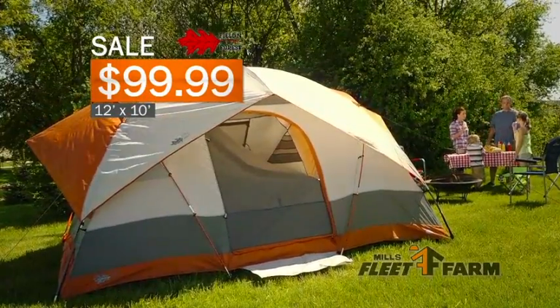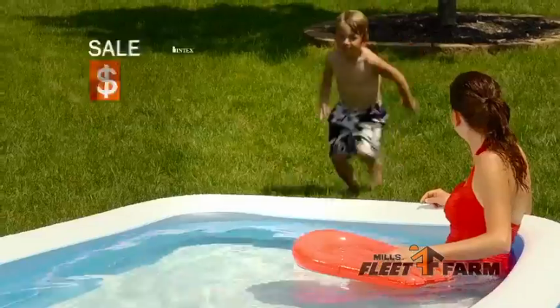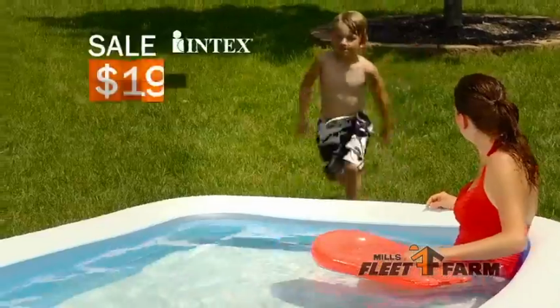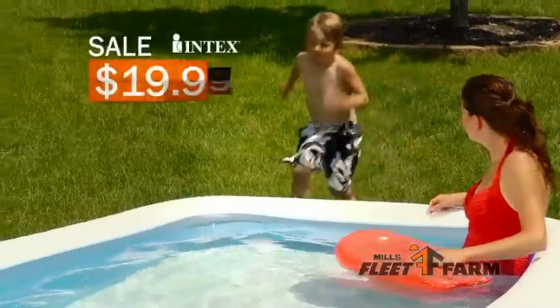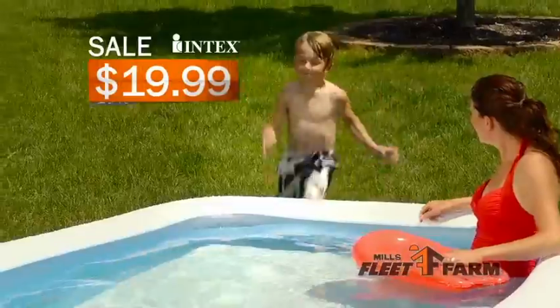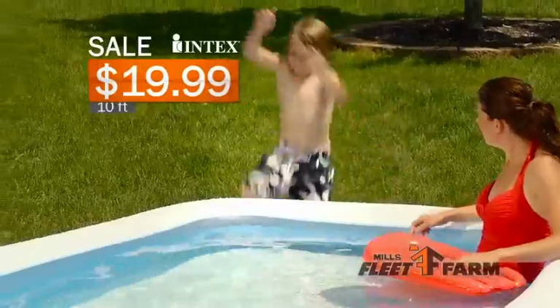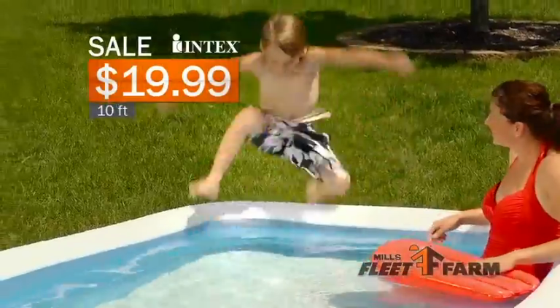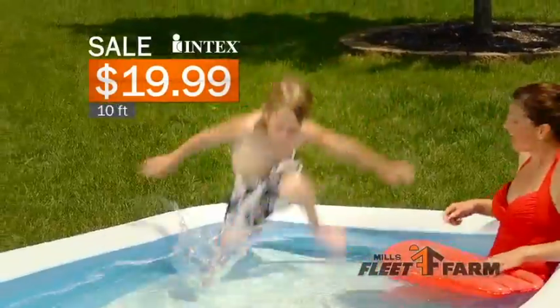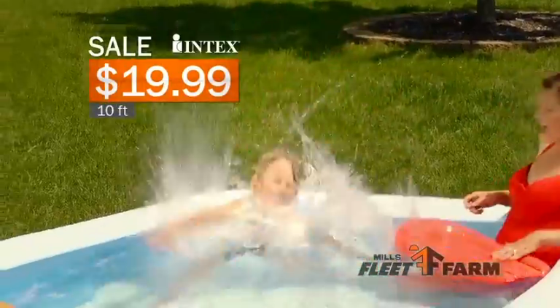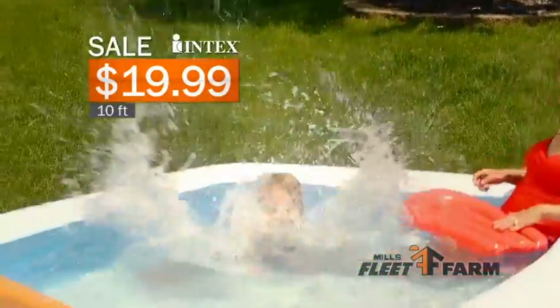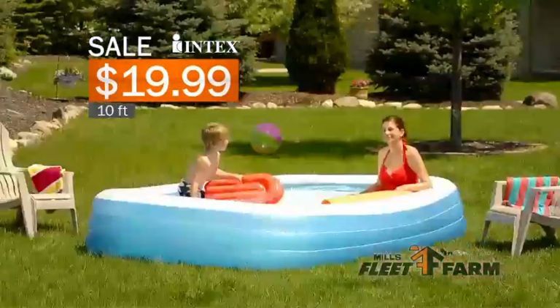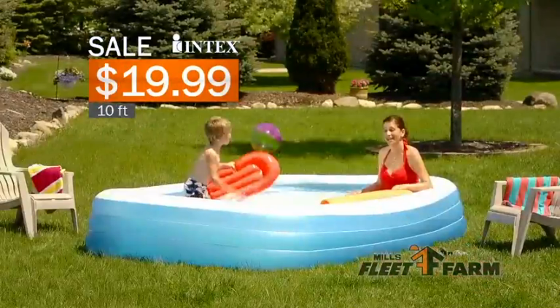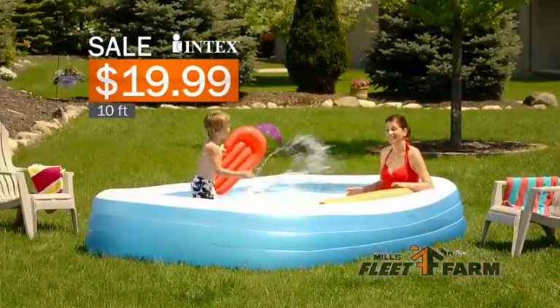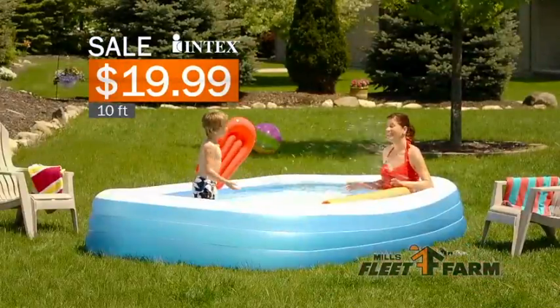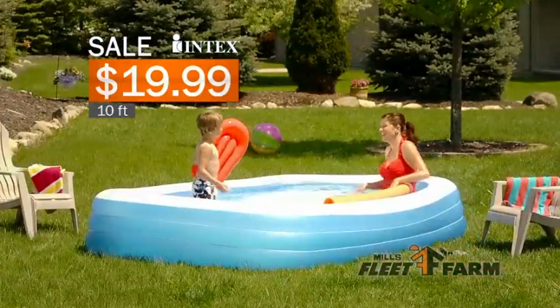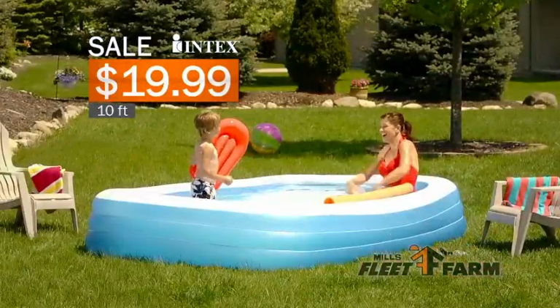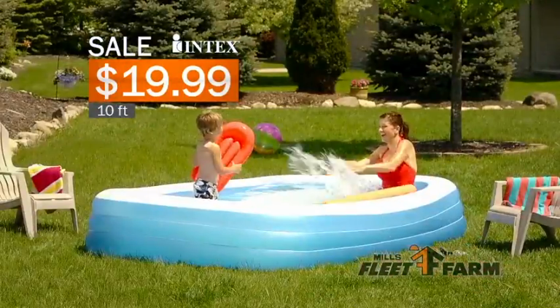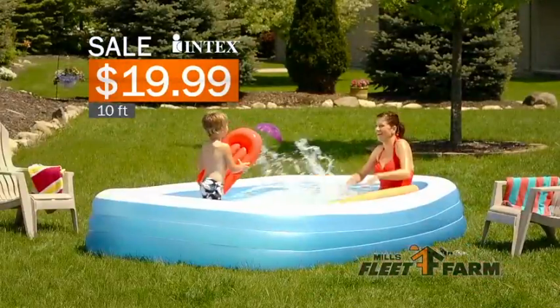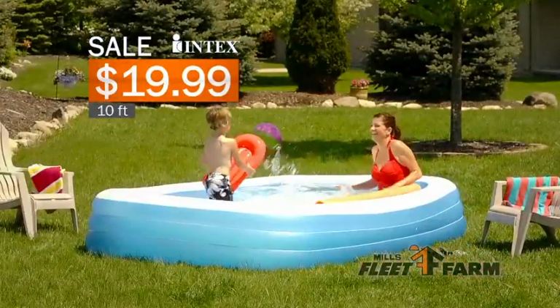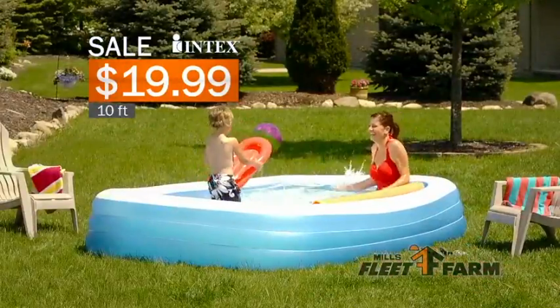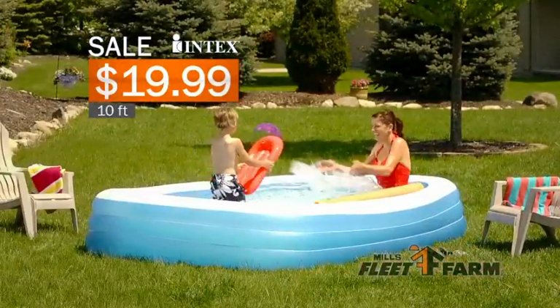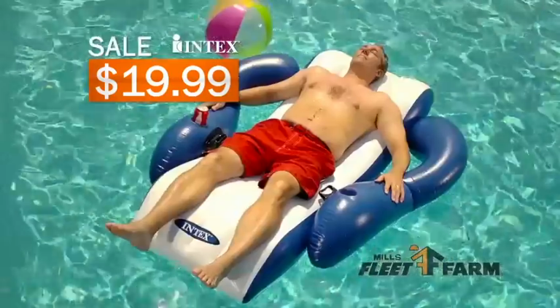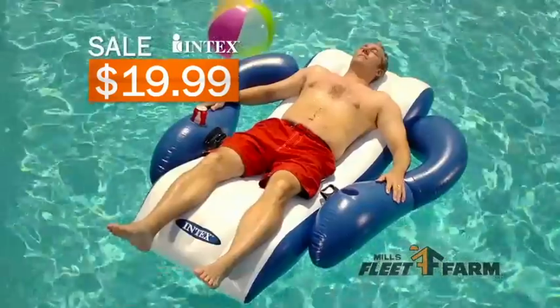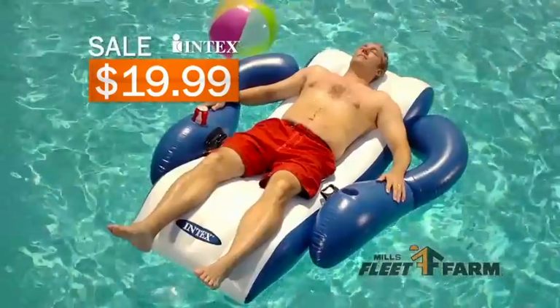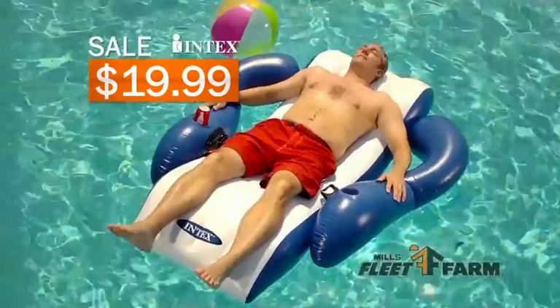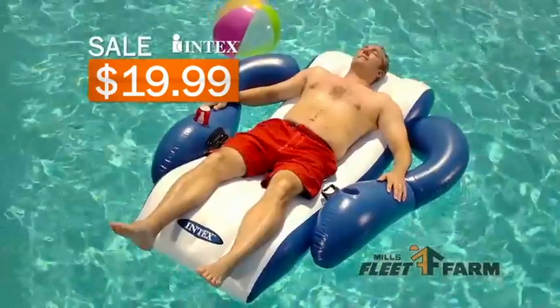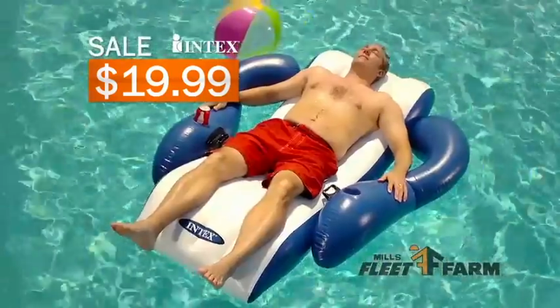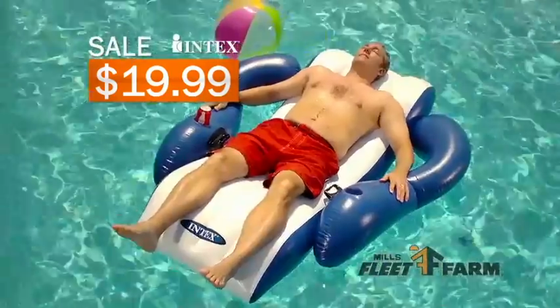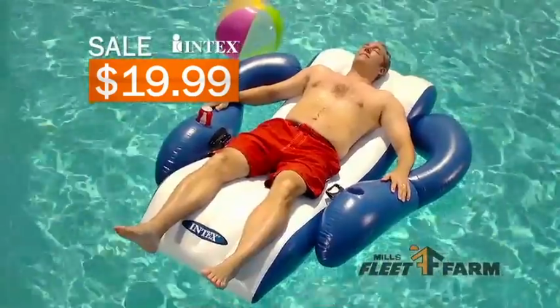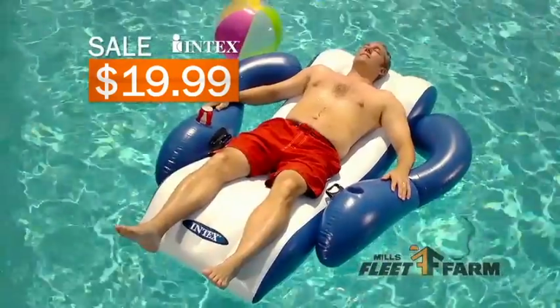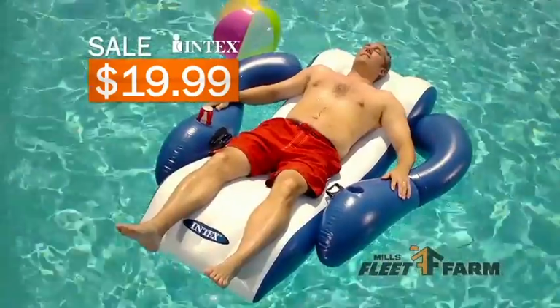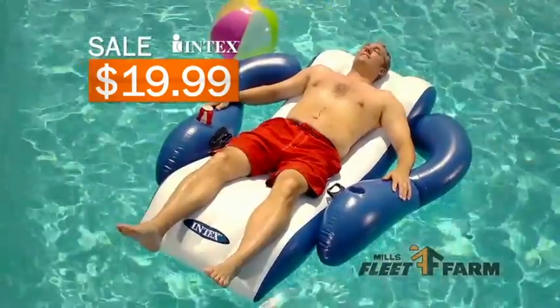For just $19.99, cool off in an Intex pool or relax in a floating recliner.